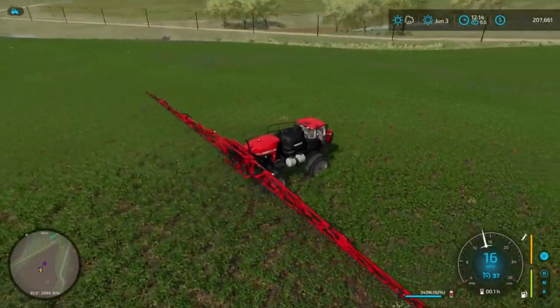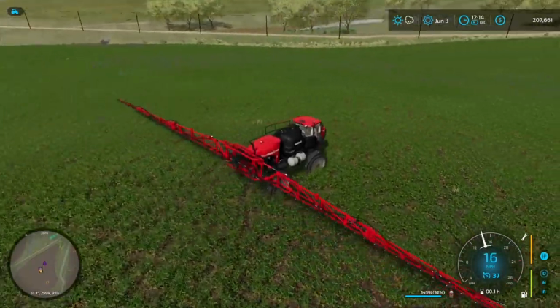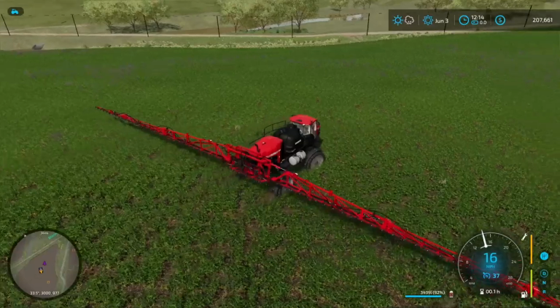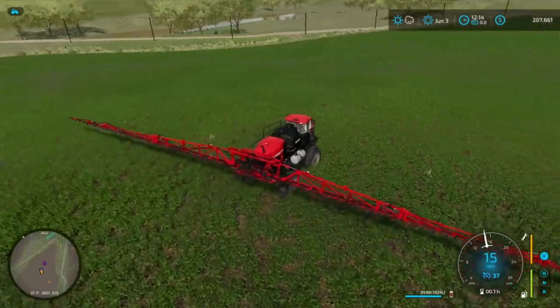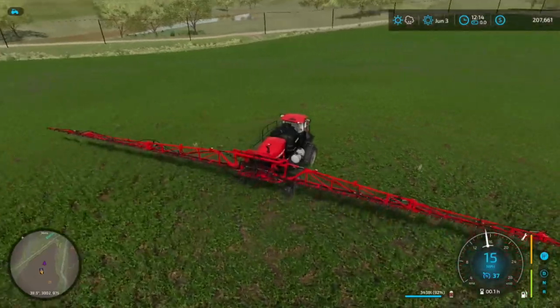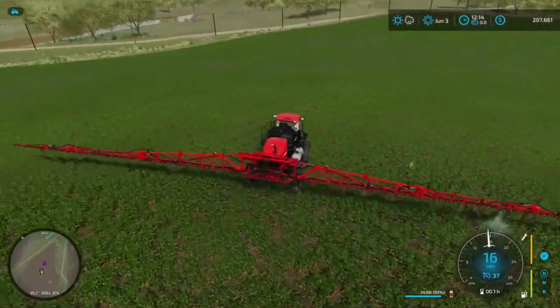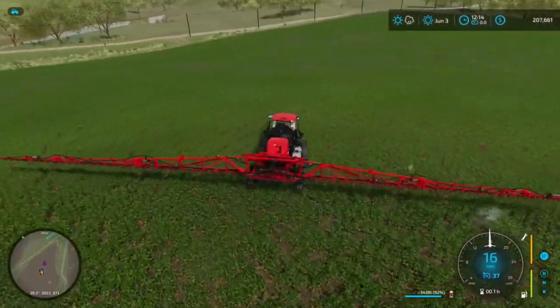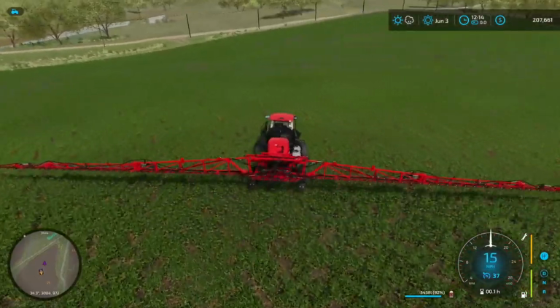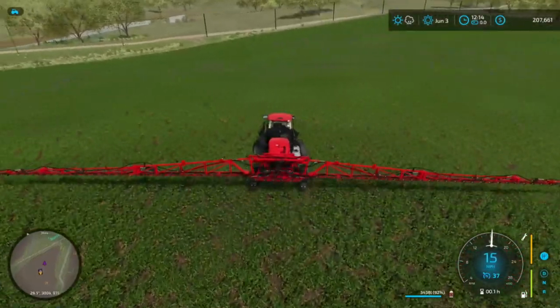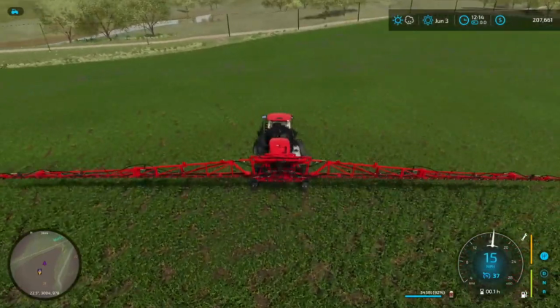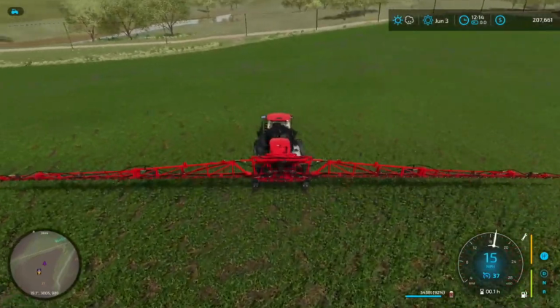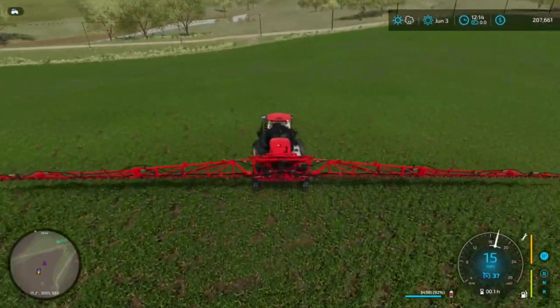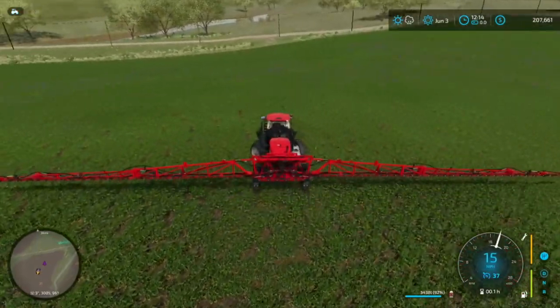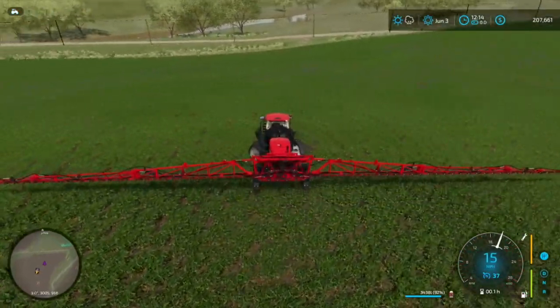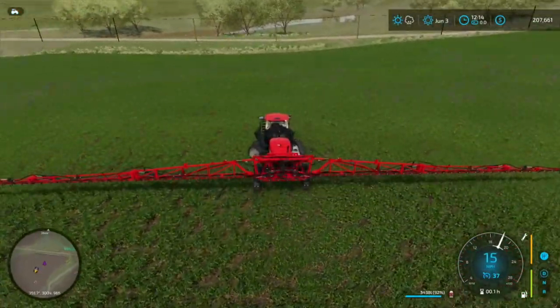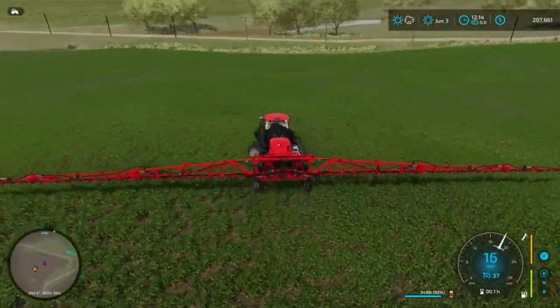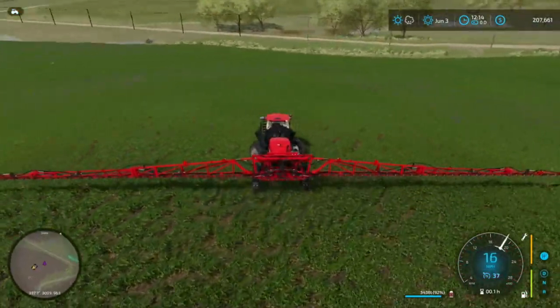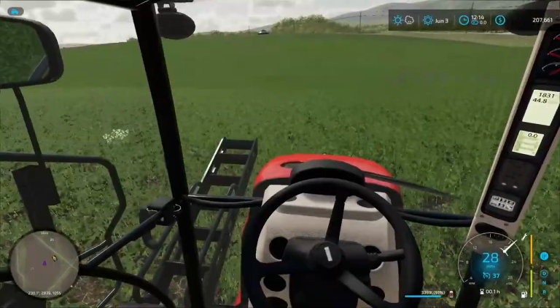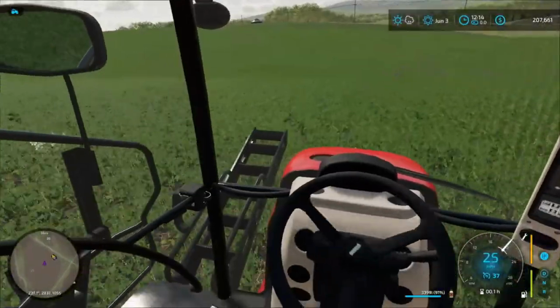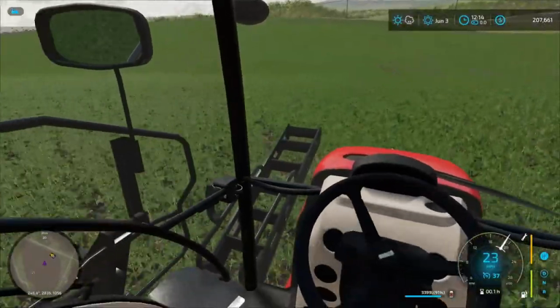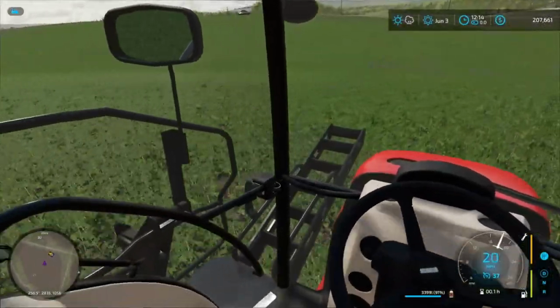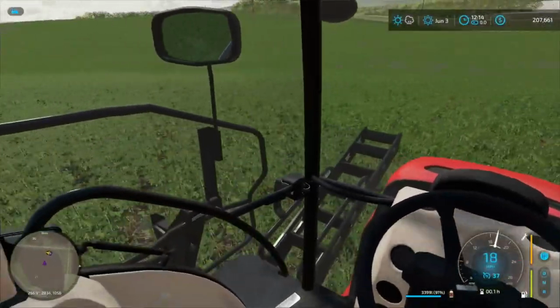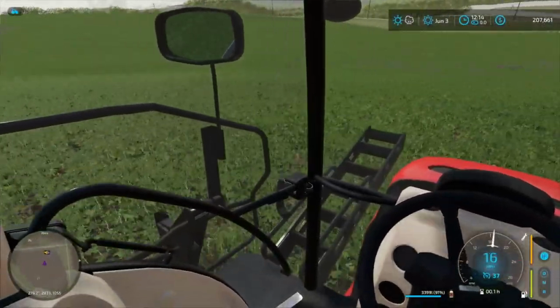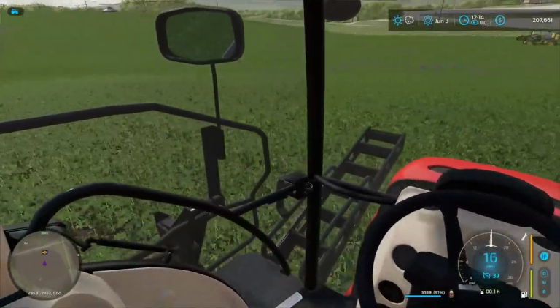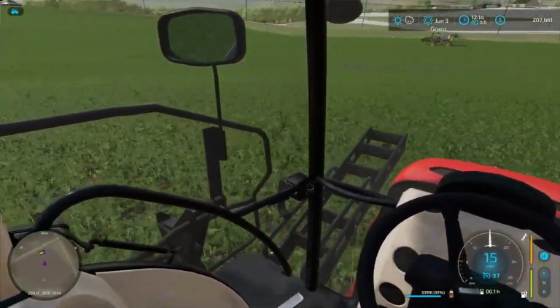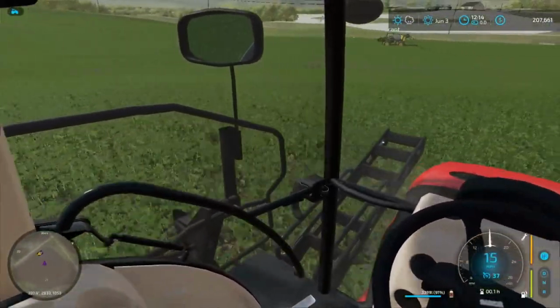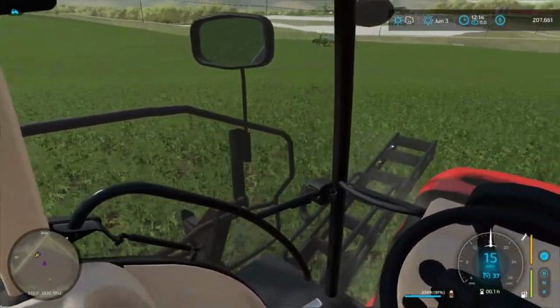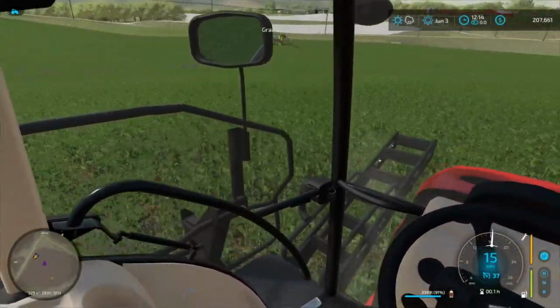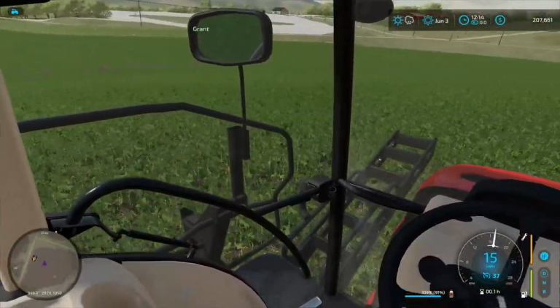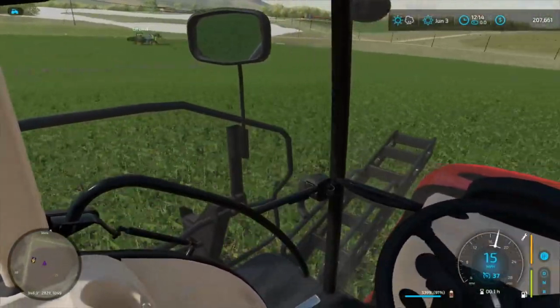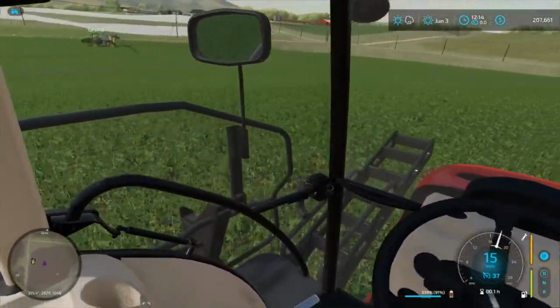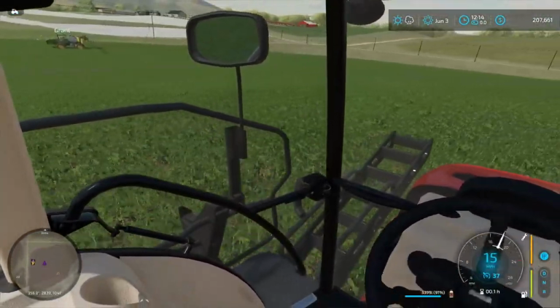It's fun knocking out fields super quick. Yeah. Okay, we are done with that field already.